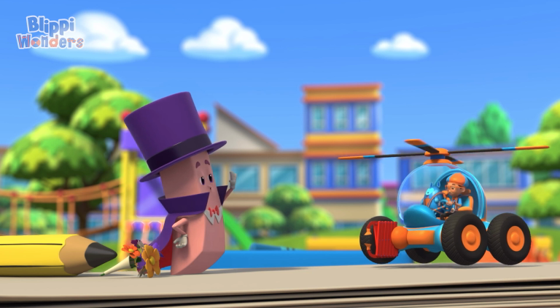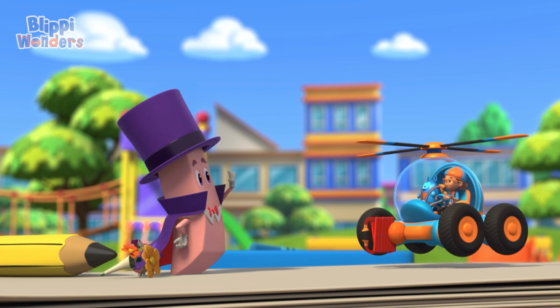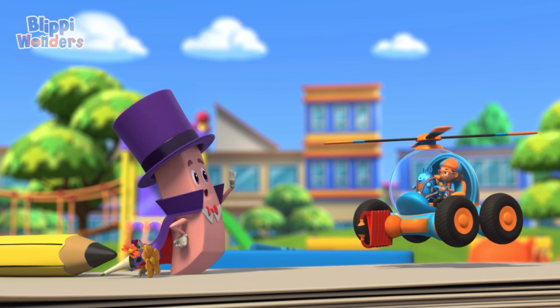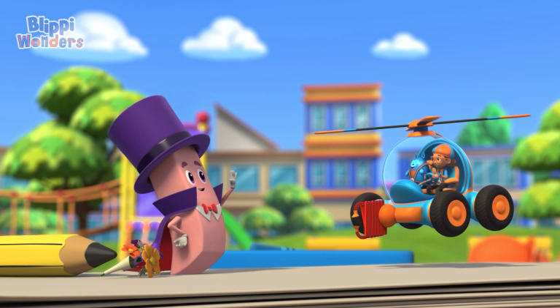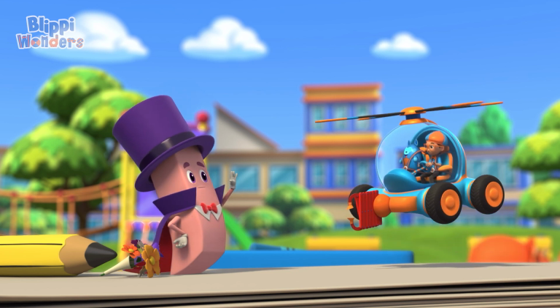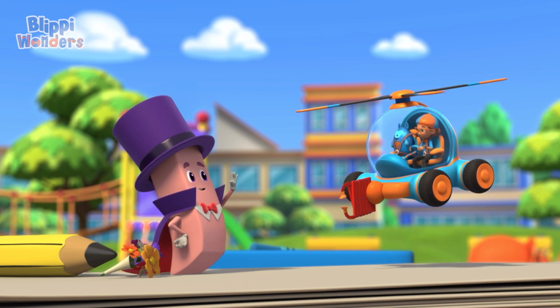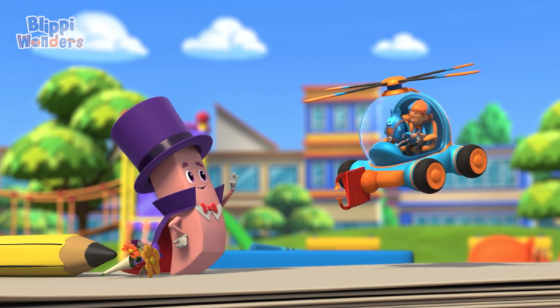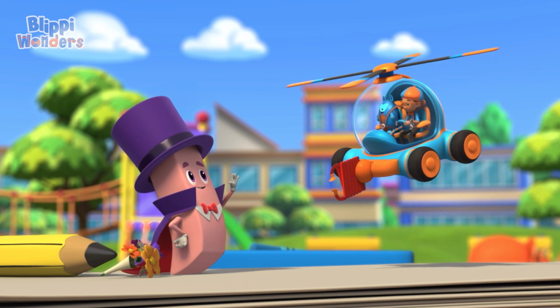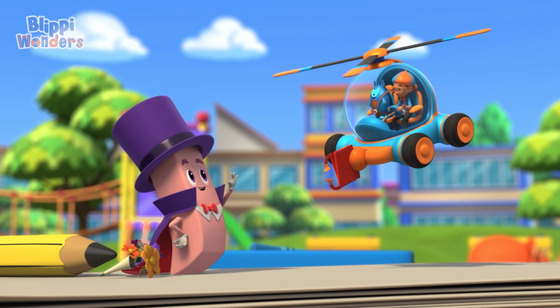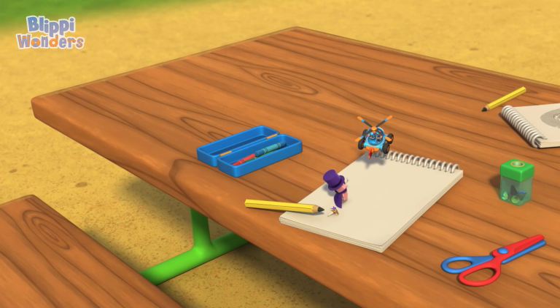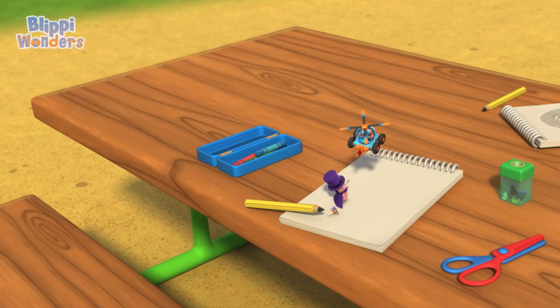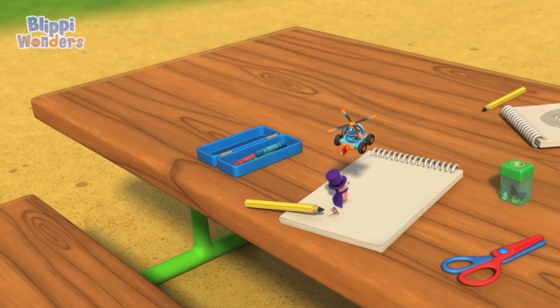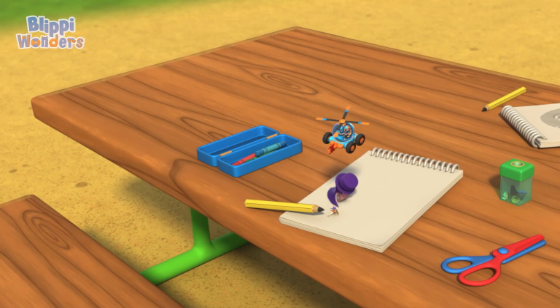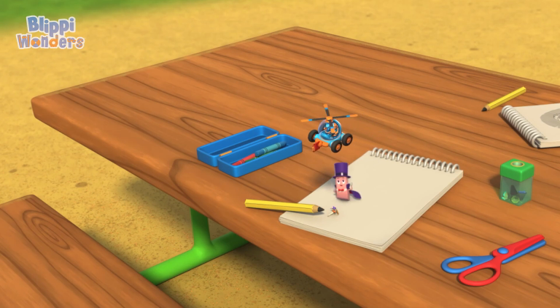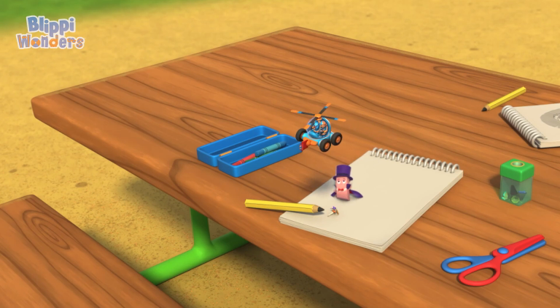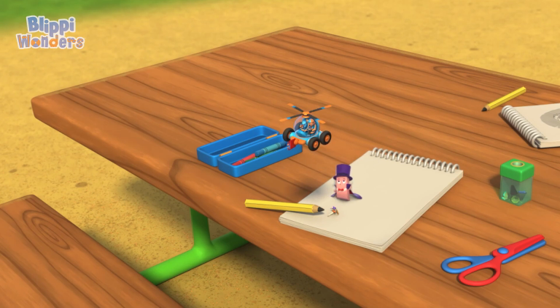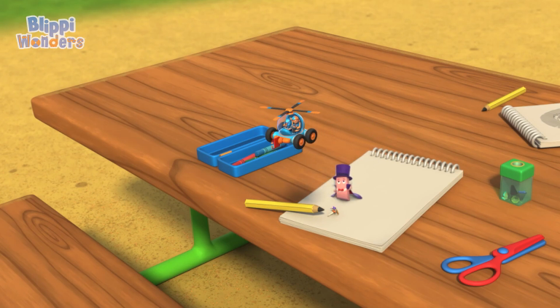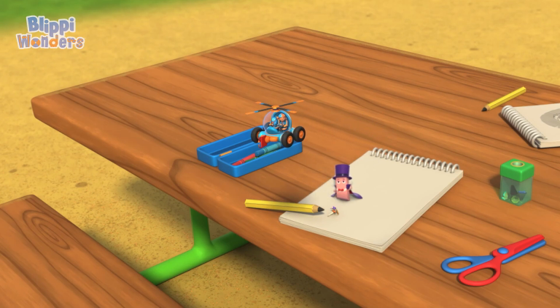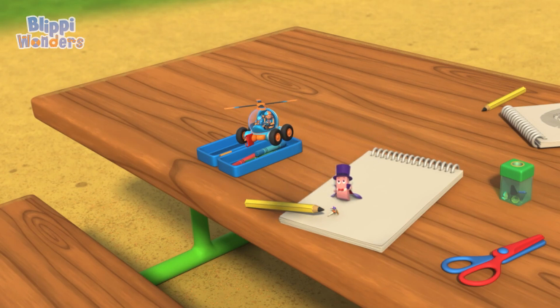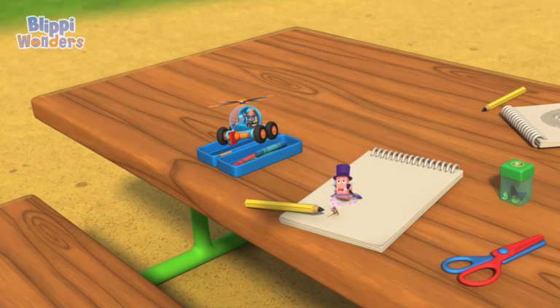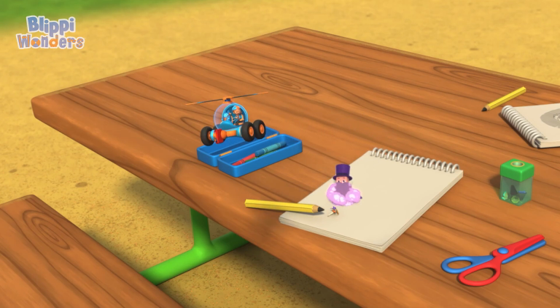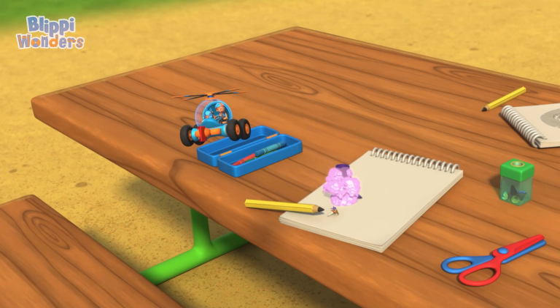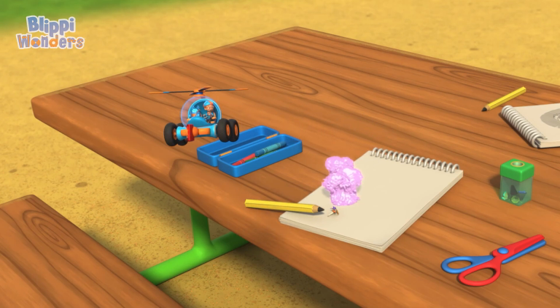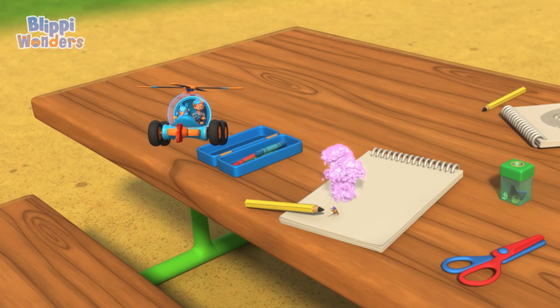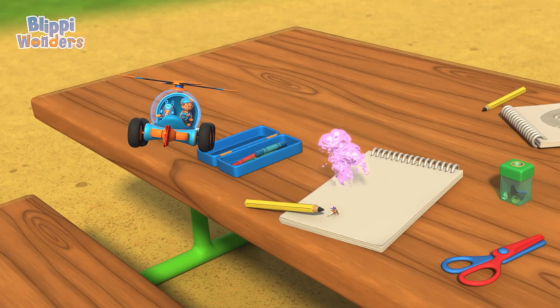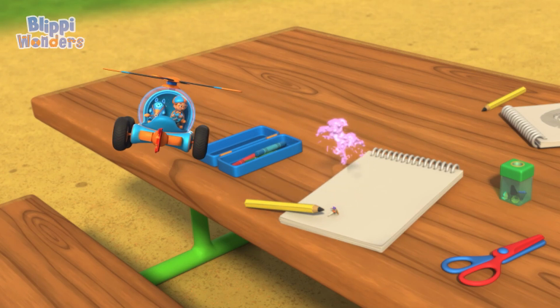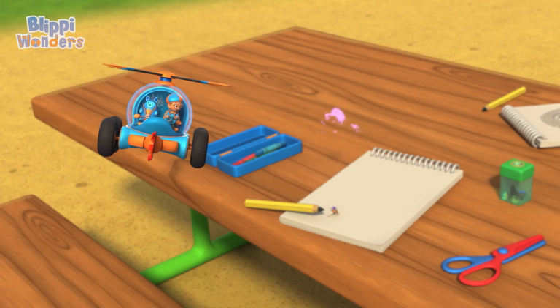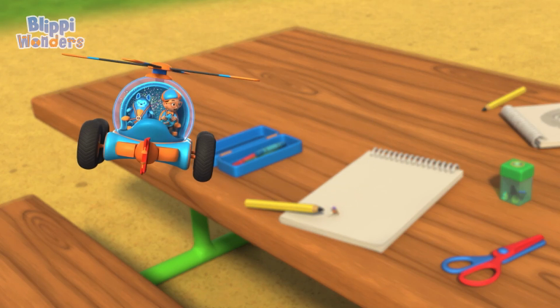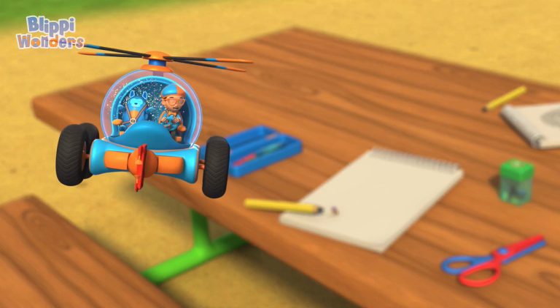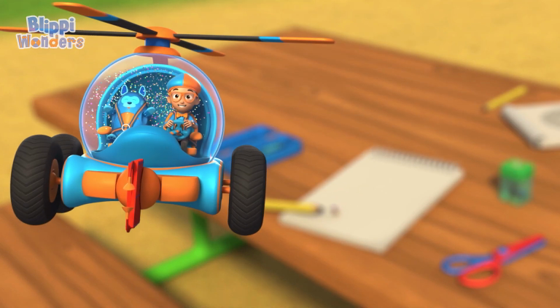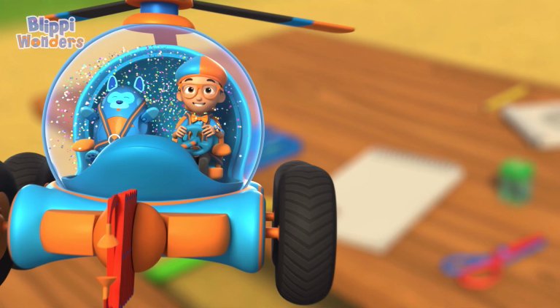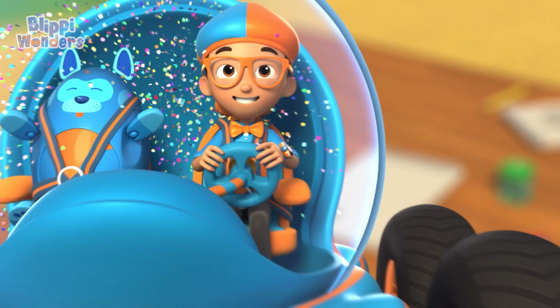Thanks for the magic show, Ernie! Now it's time for us to disappear! Goodbye, Blippi! It was magic to meet you! To be continued...